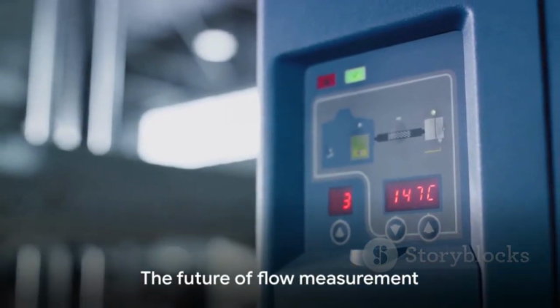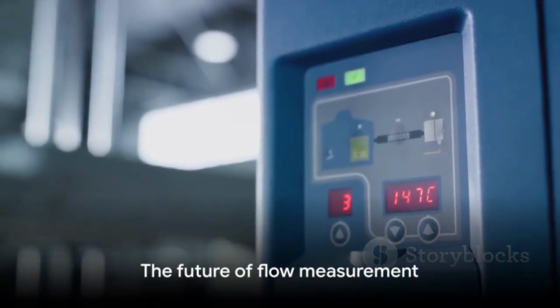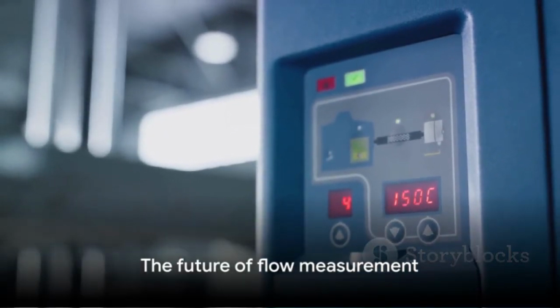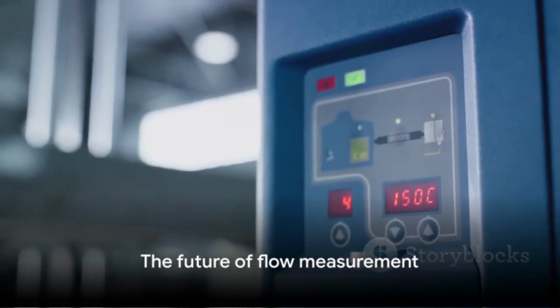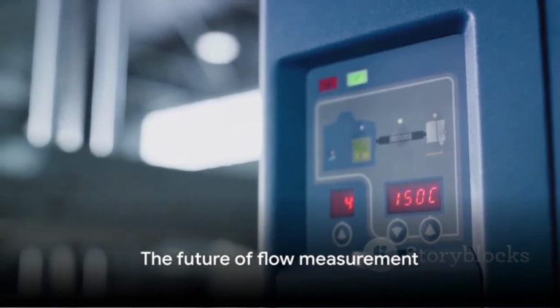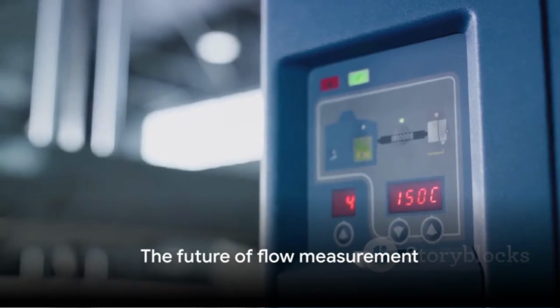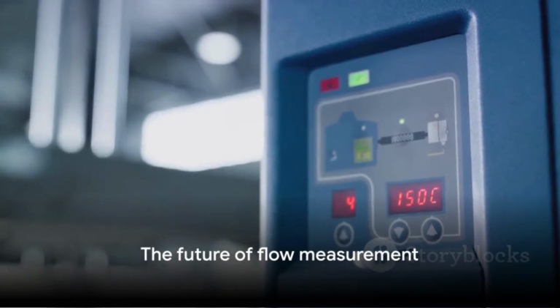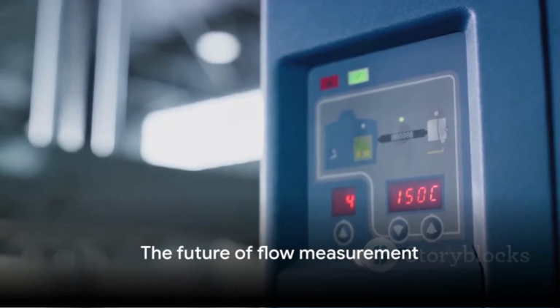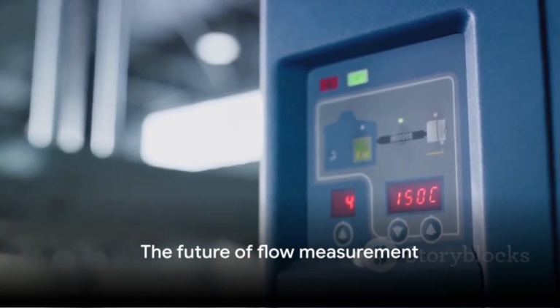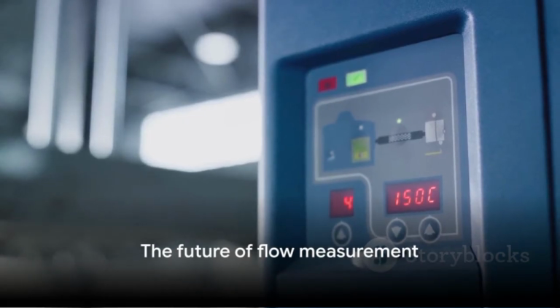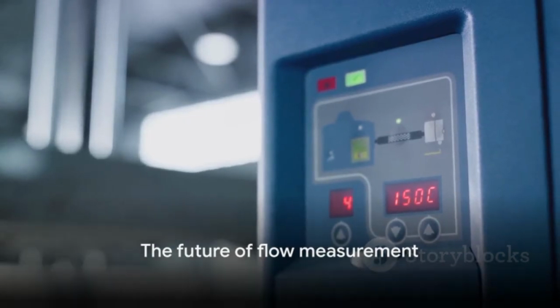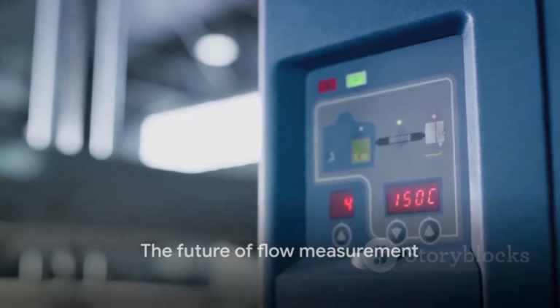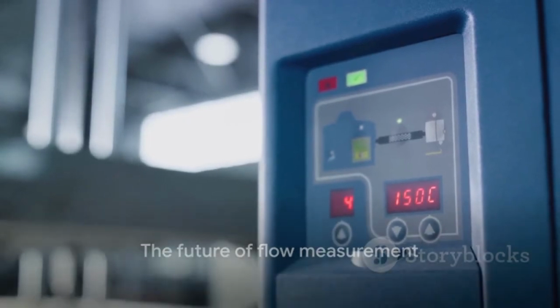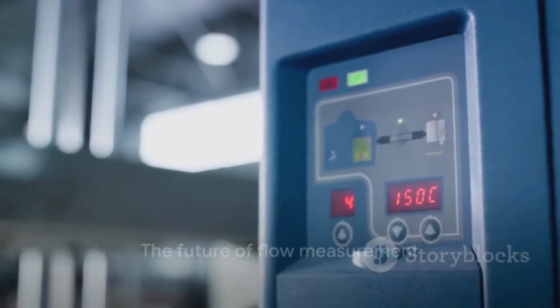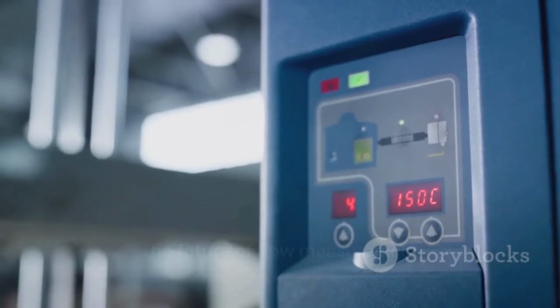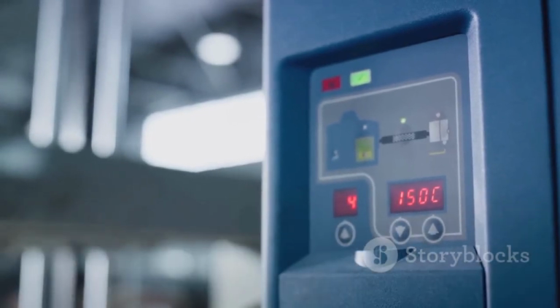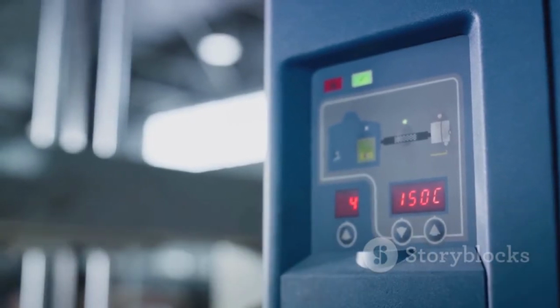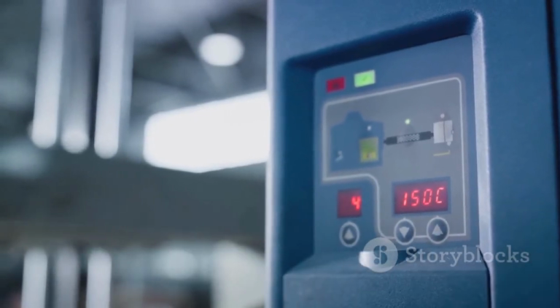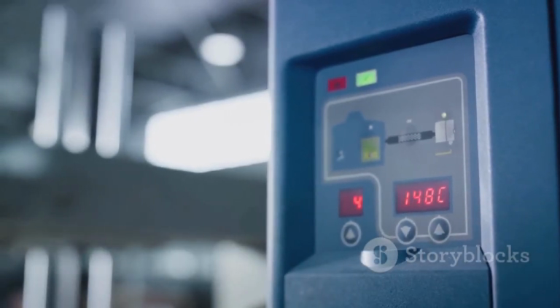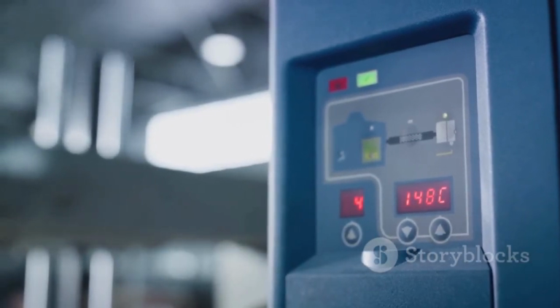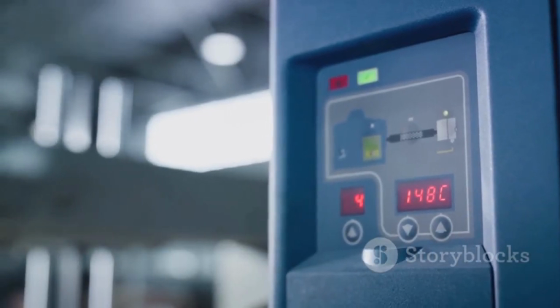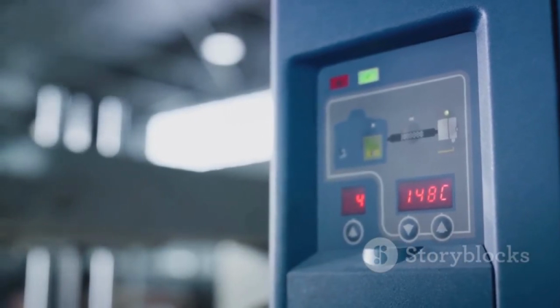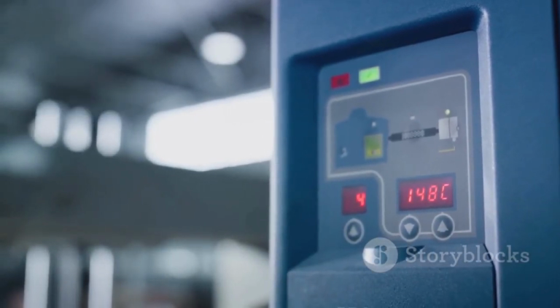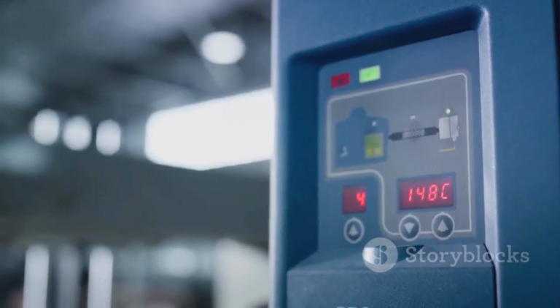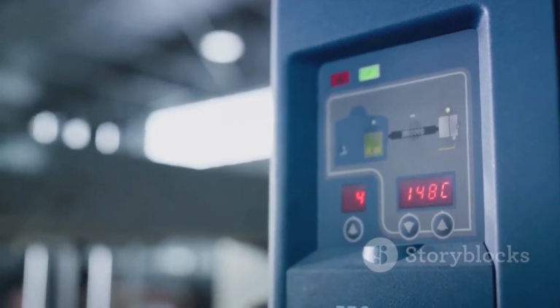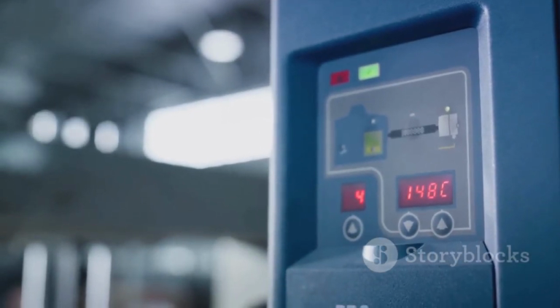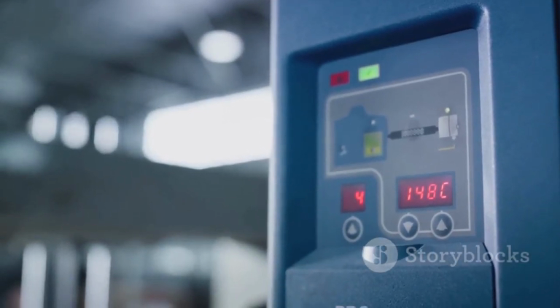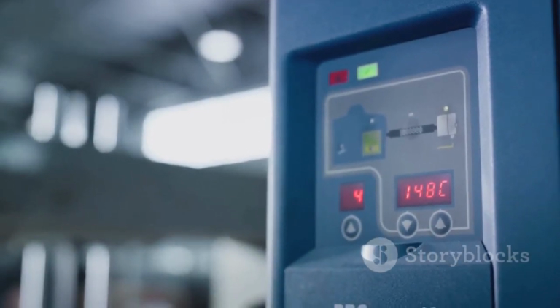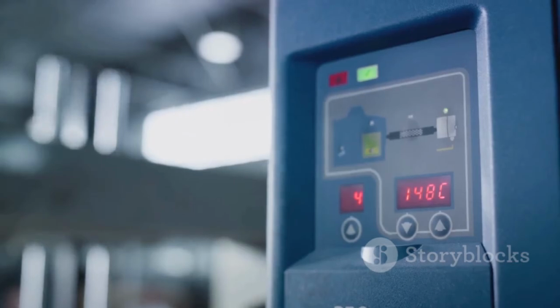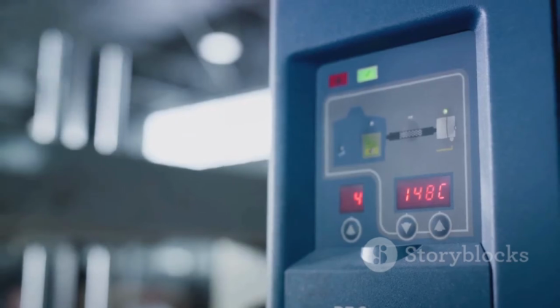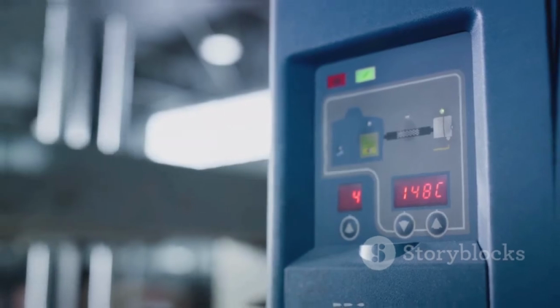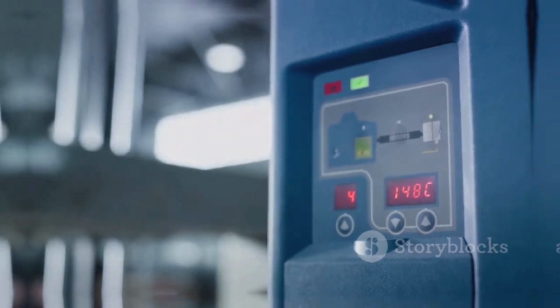And that, dear viewers, is the fascinating world of sonar flow meters. Remember, it's all about listening to the flow.